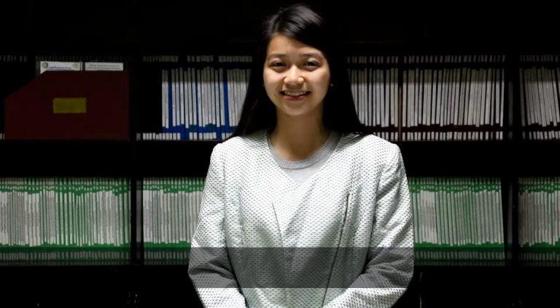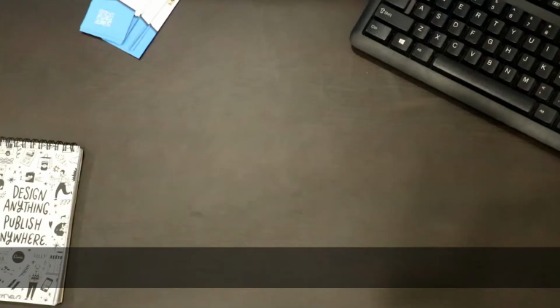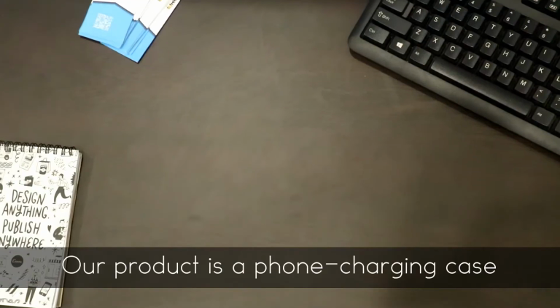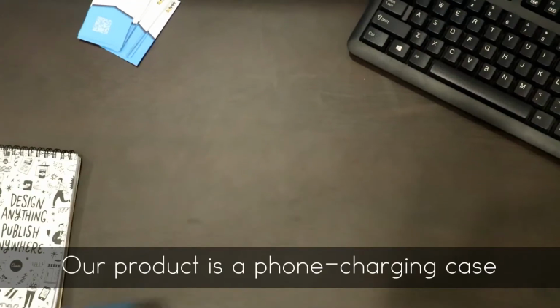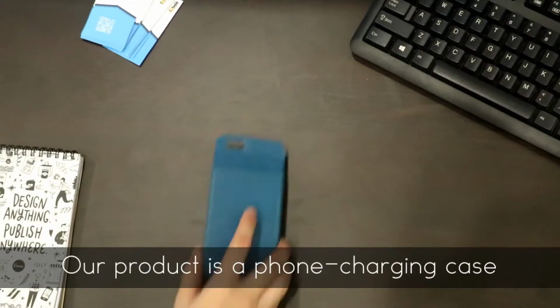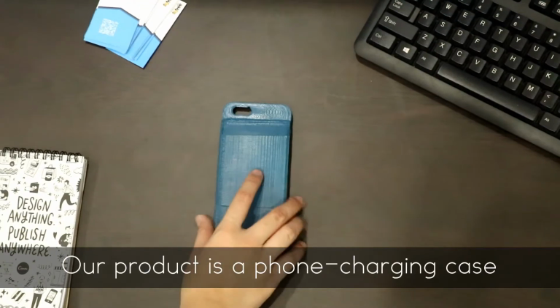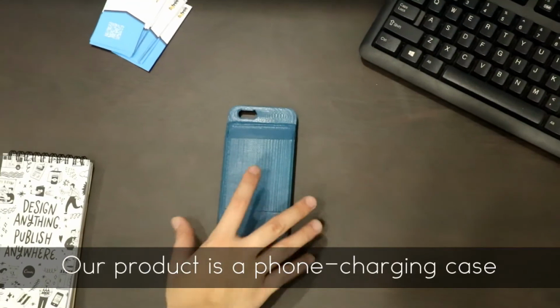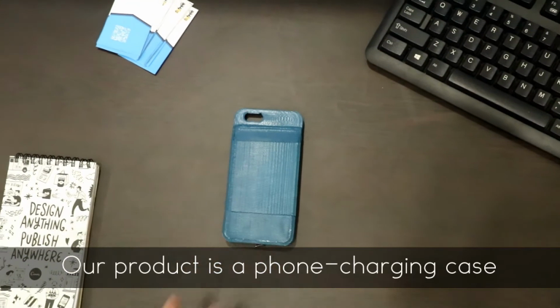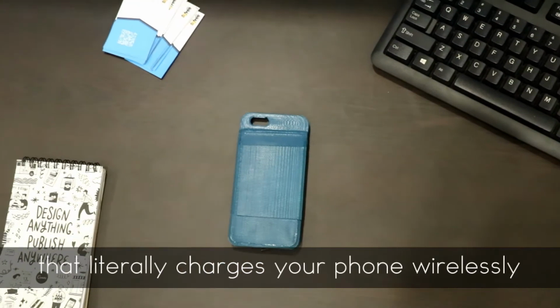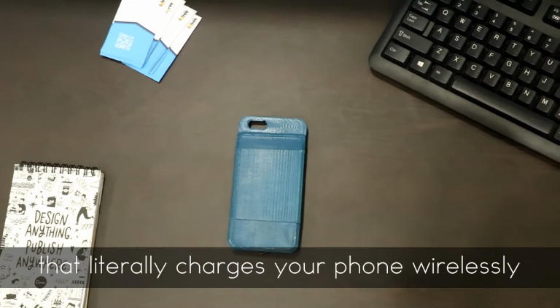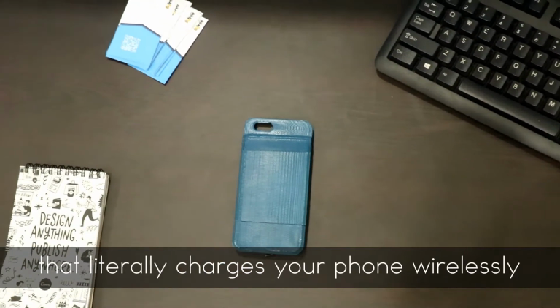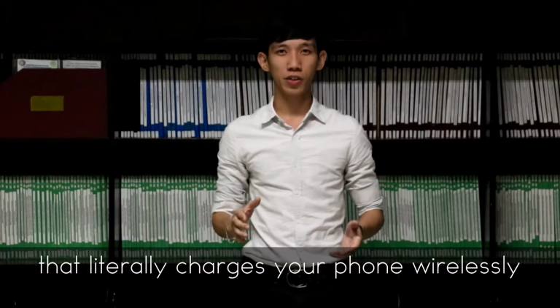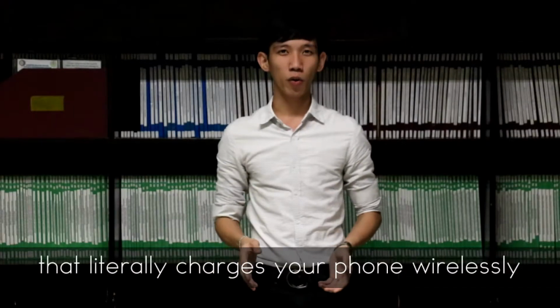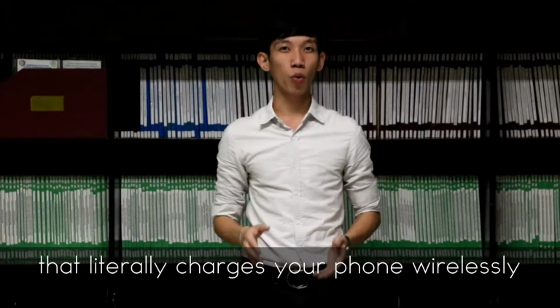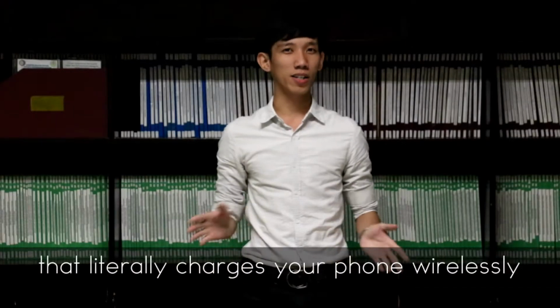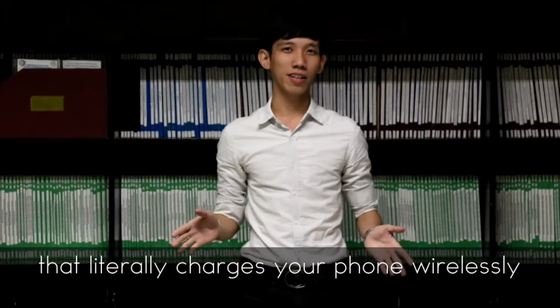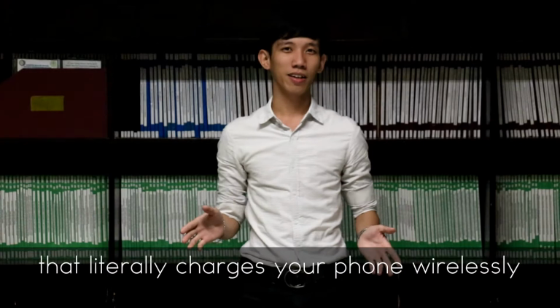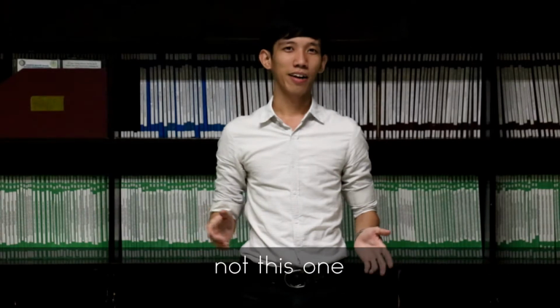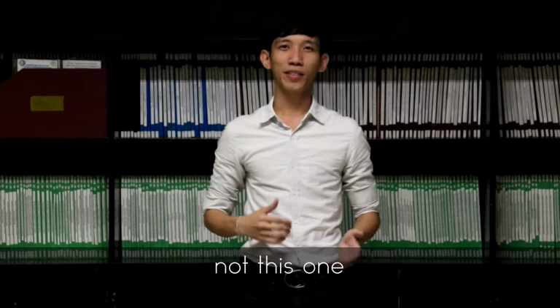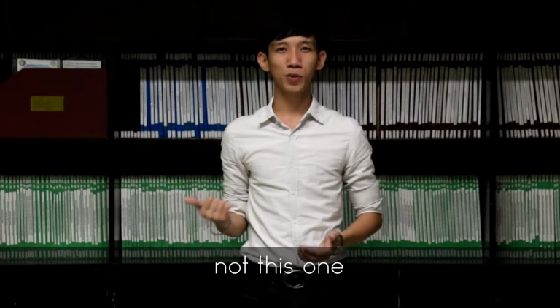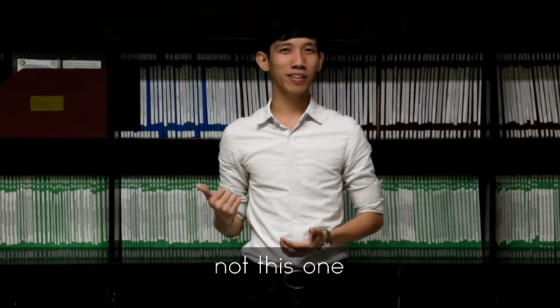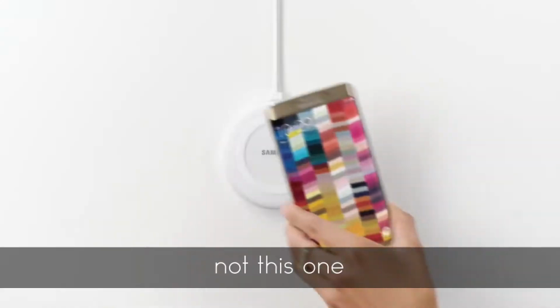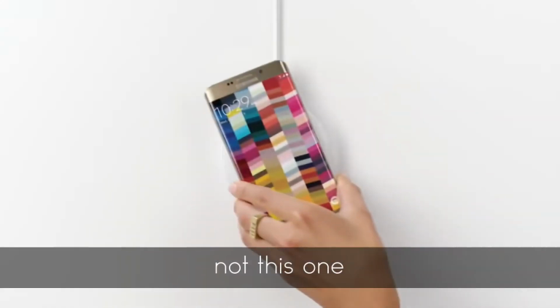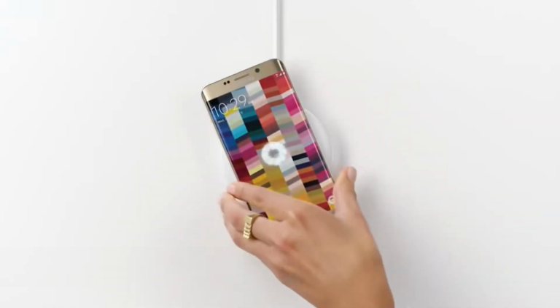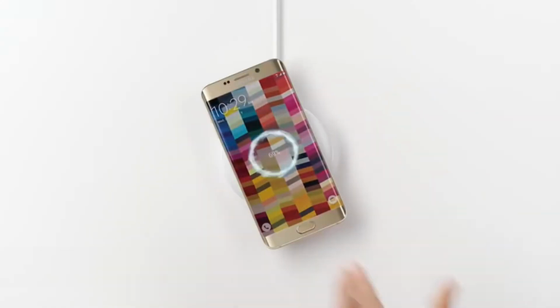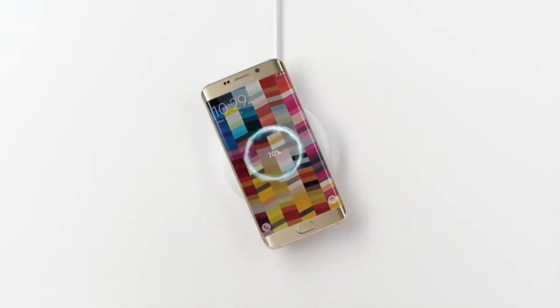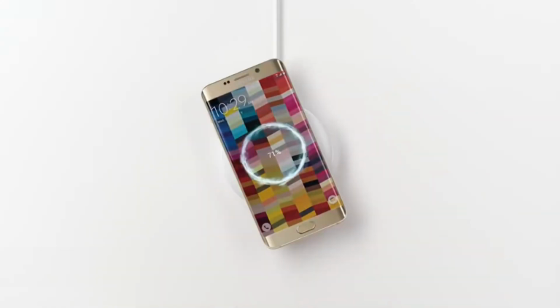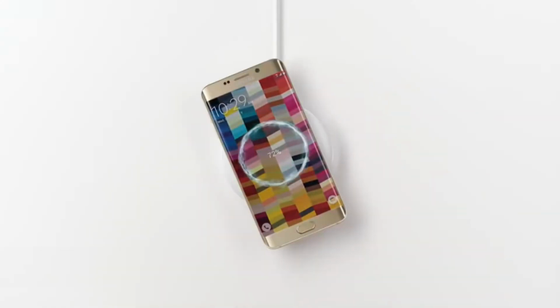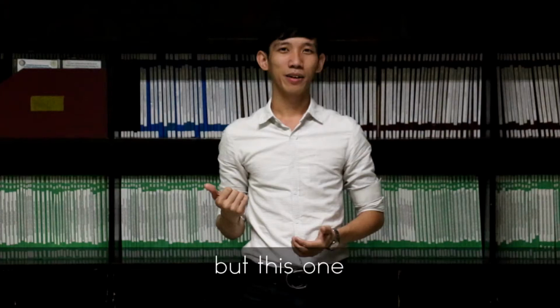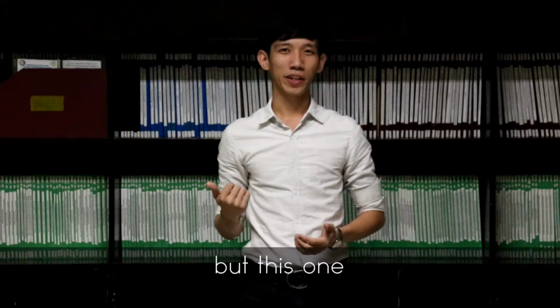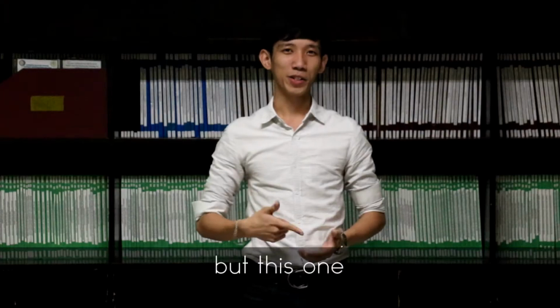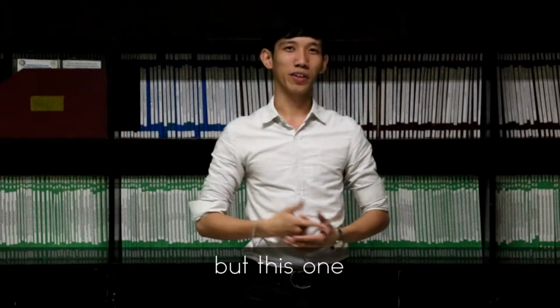Our product is a phone charging case that literally charges your phone wirelessly. Not this one, but this one.